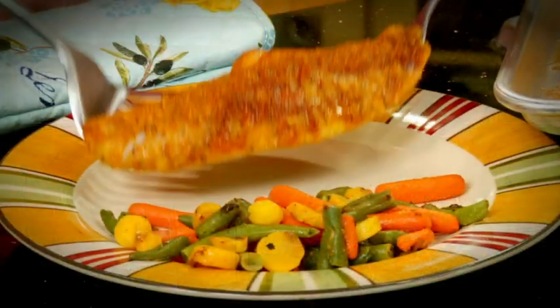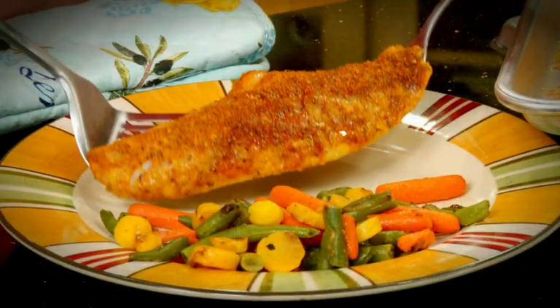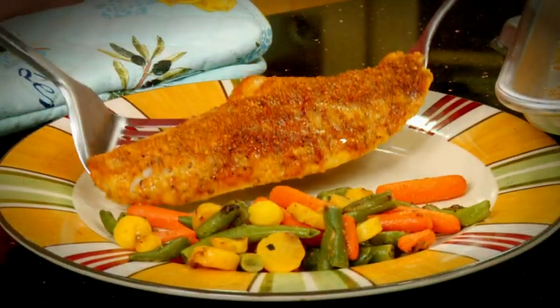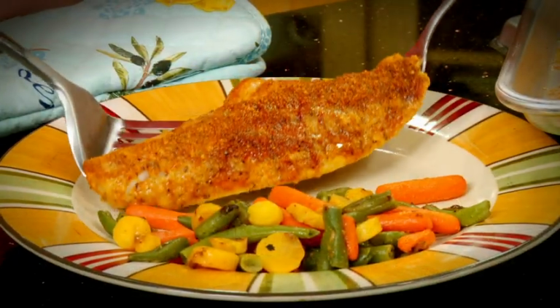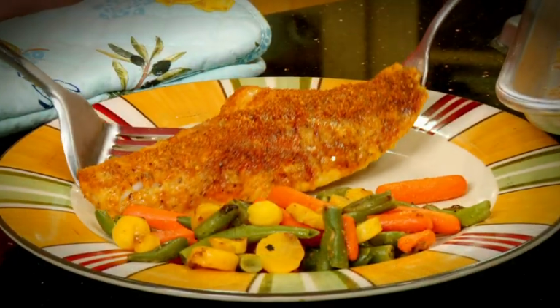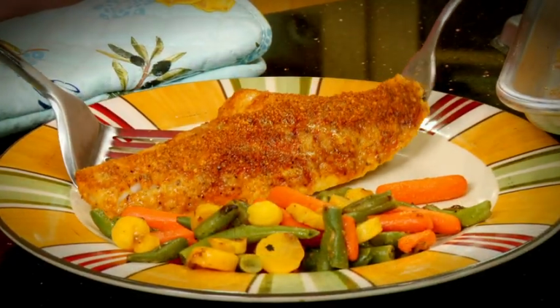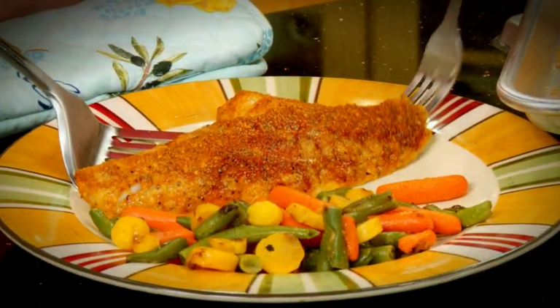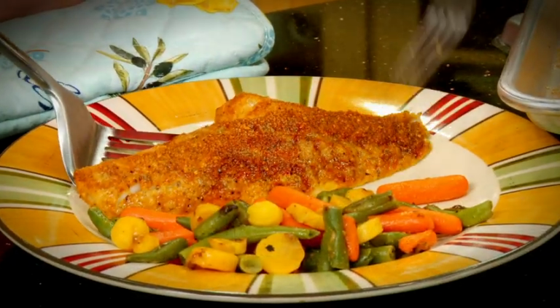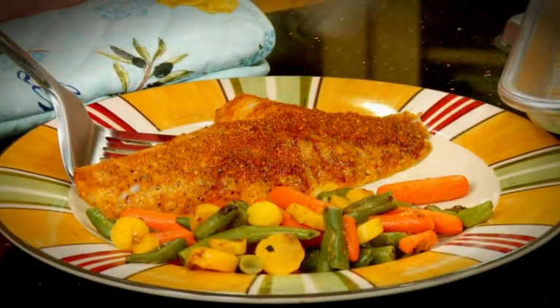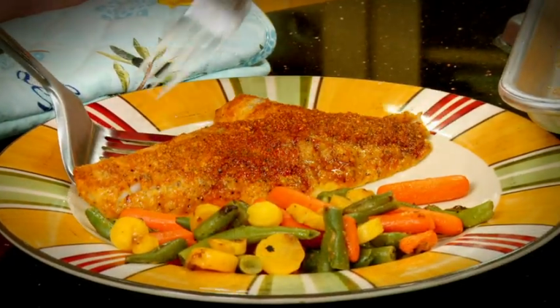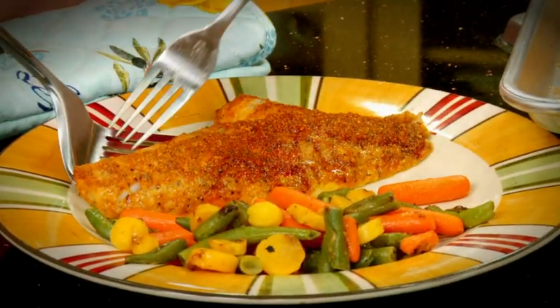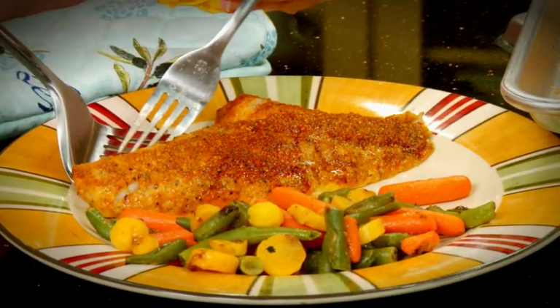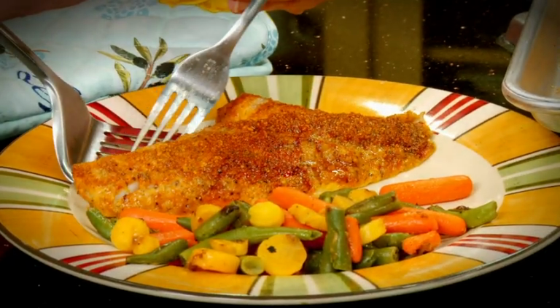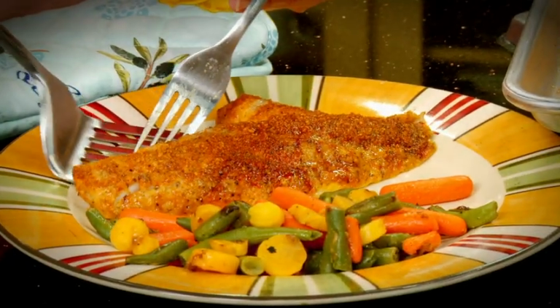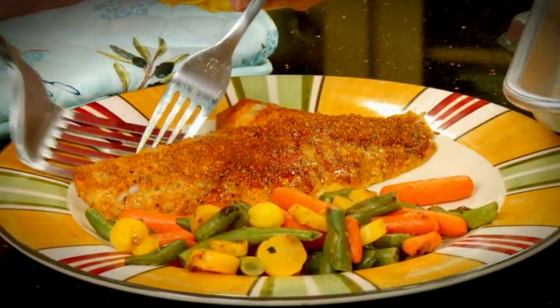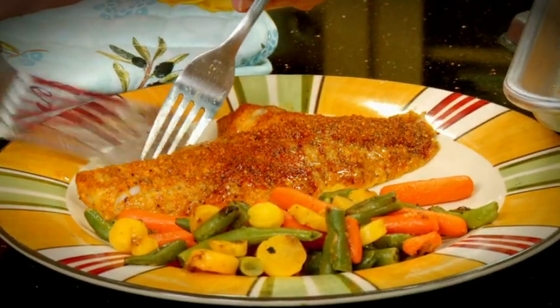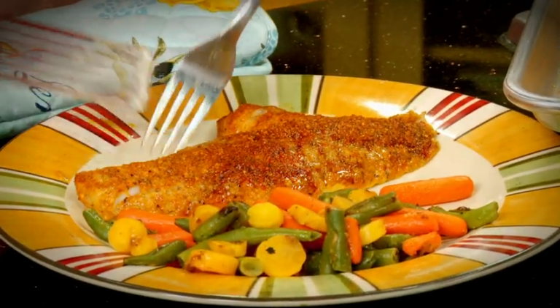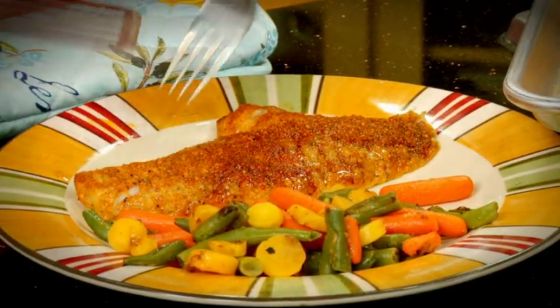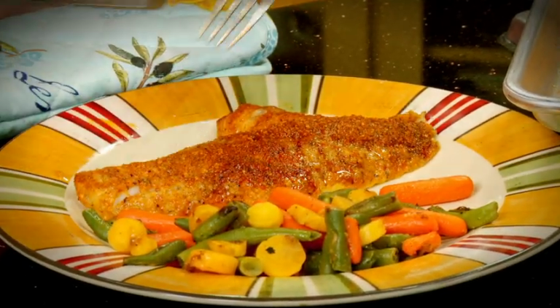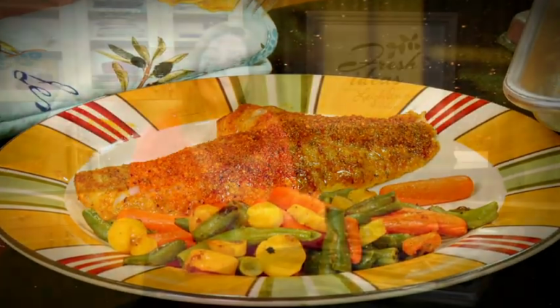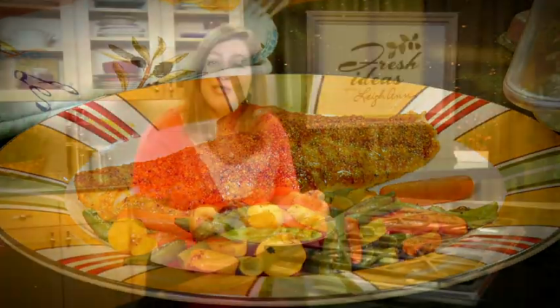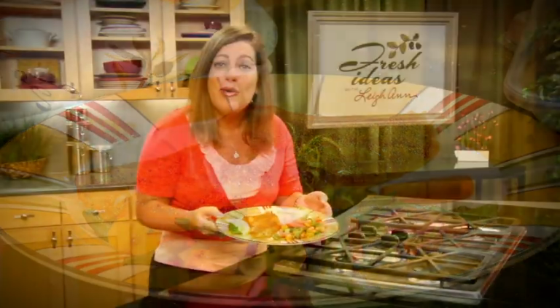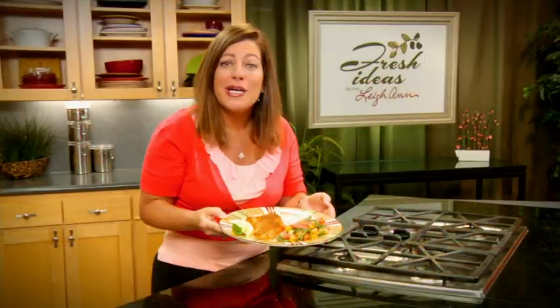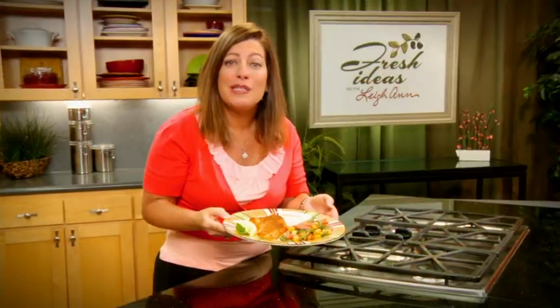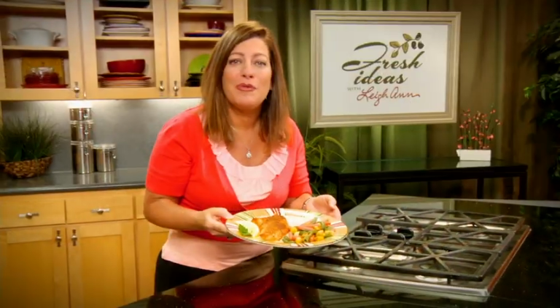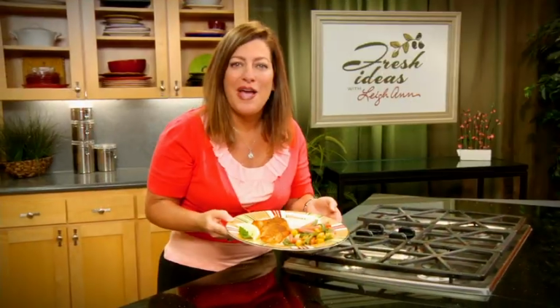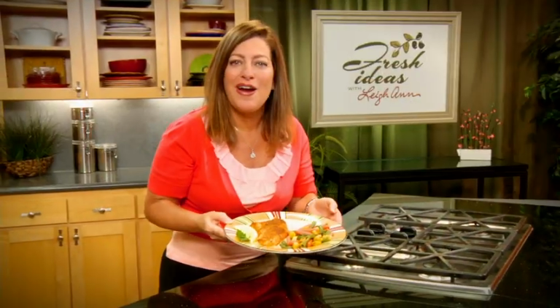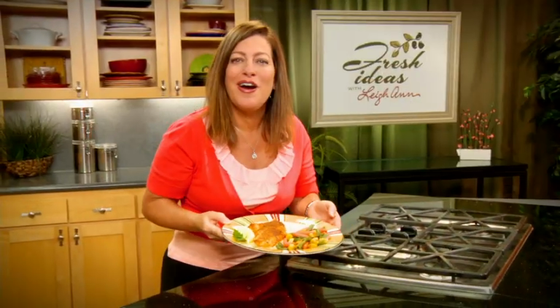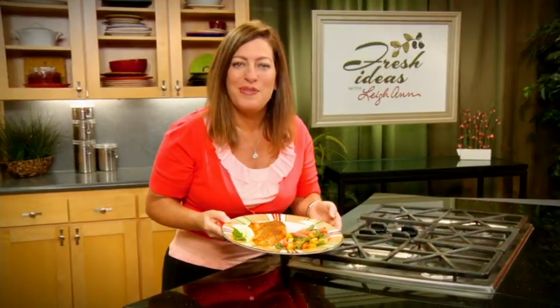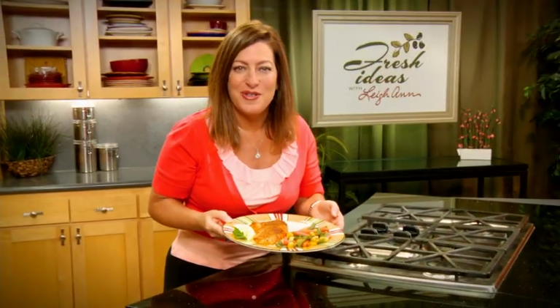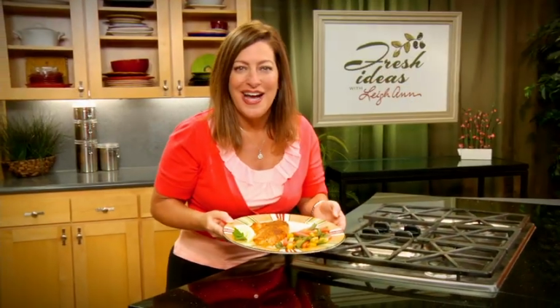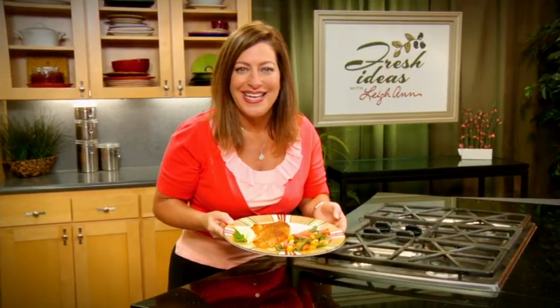Fresh perch cooked this way, there's nothing better. And it's so quick to prepare. I hope you try it.